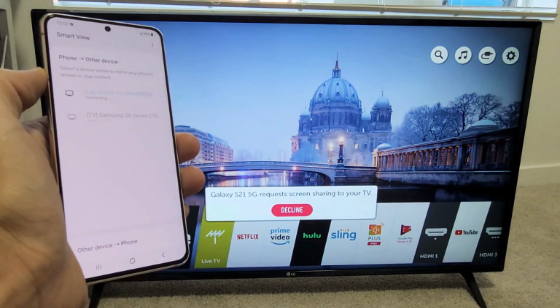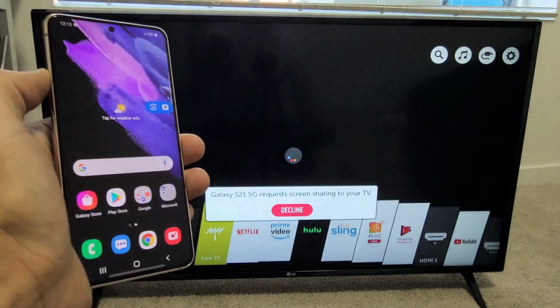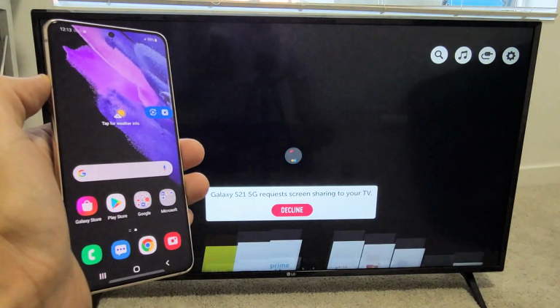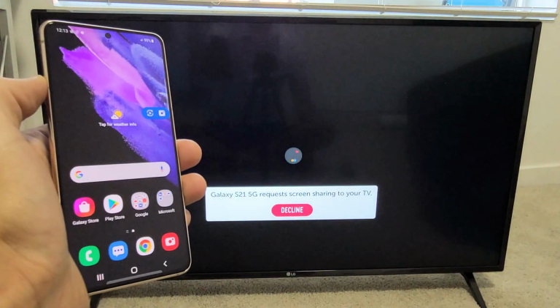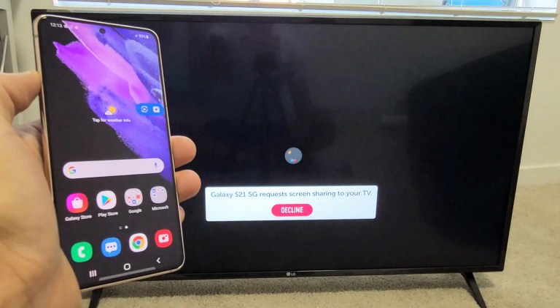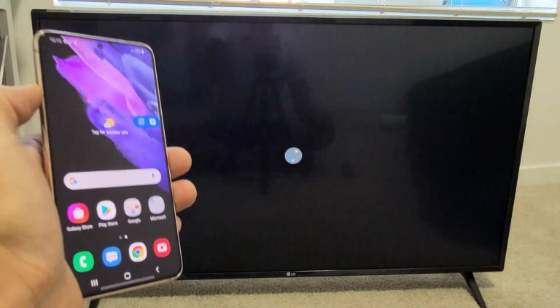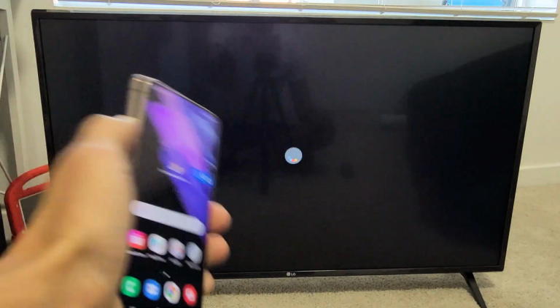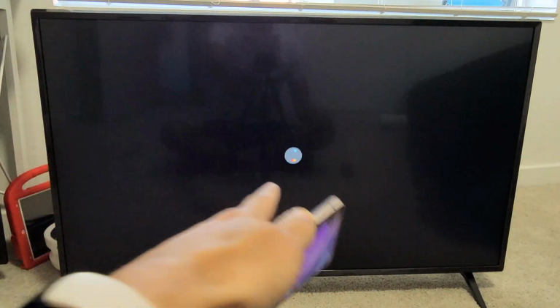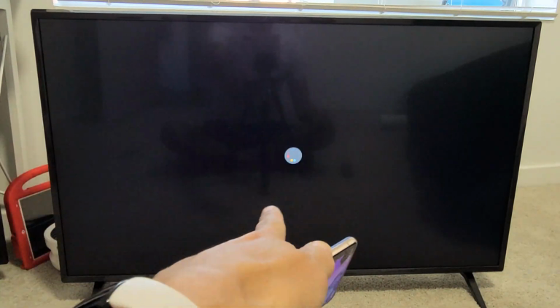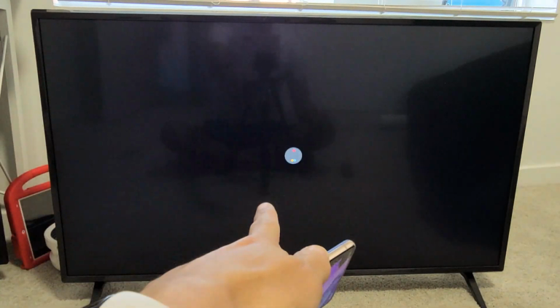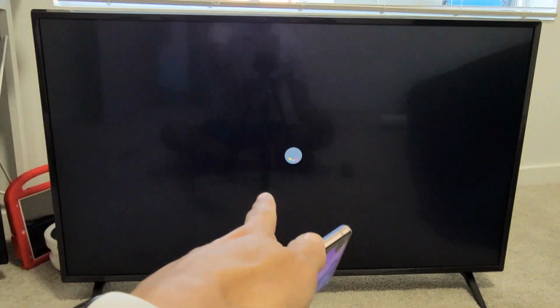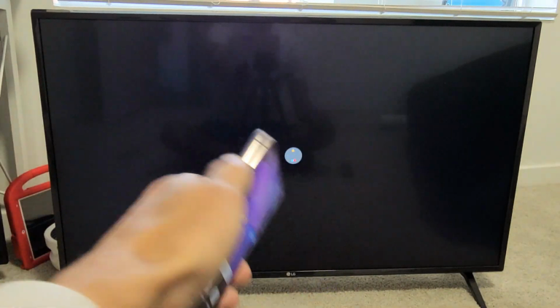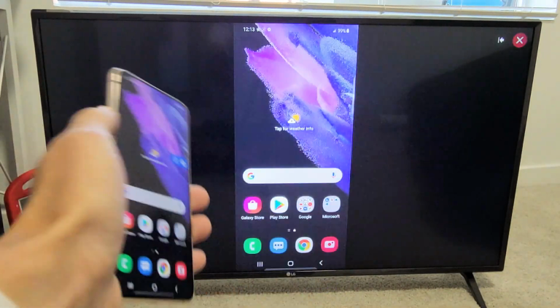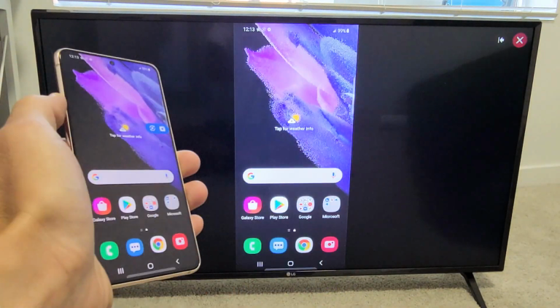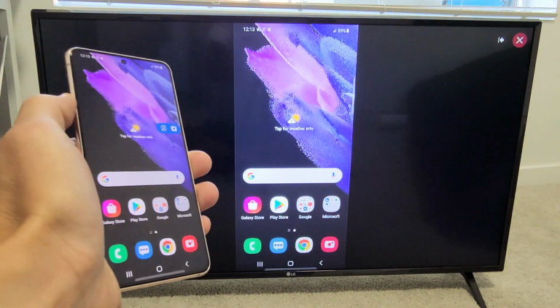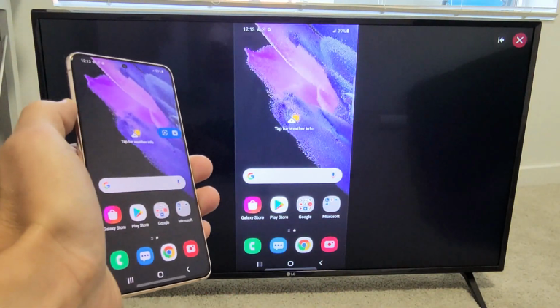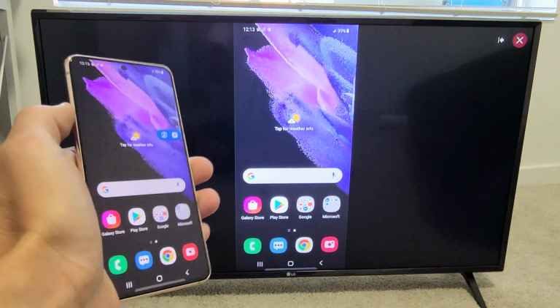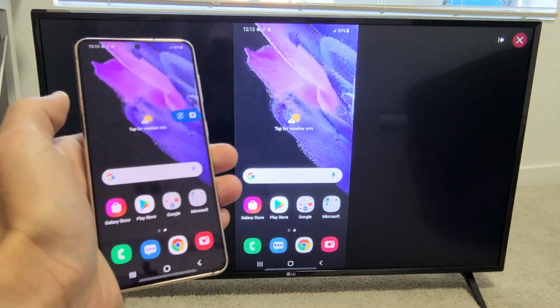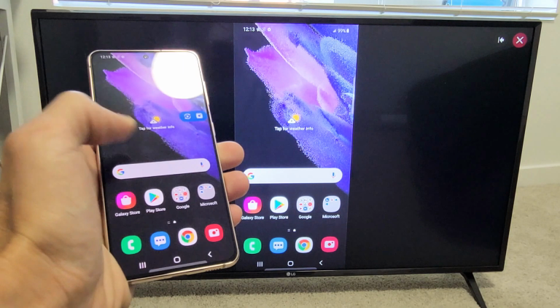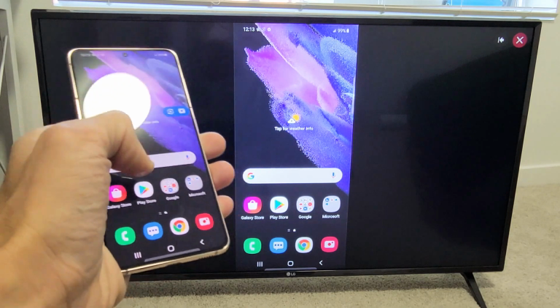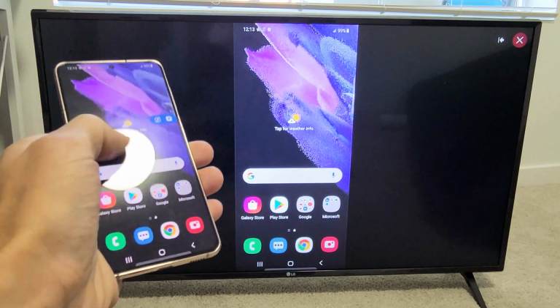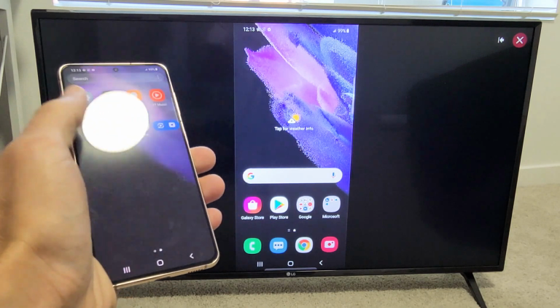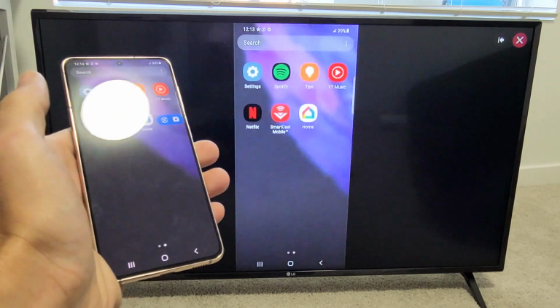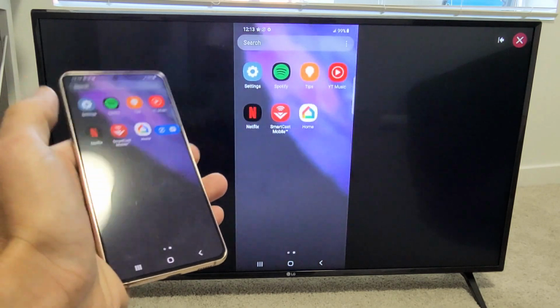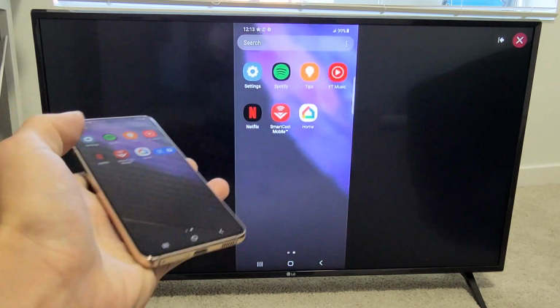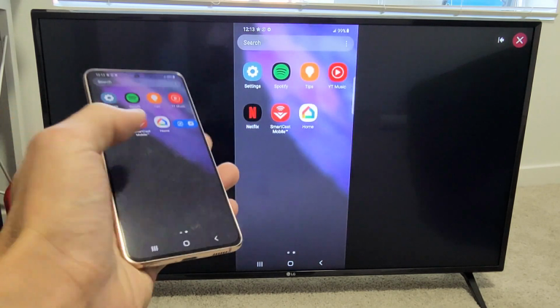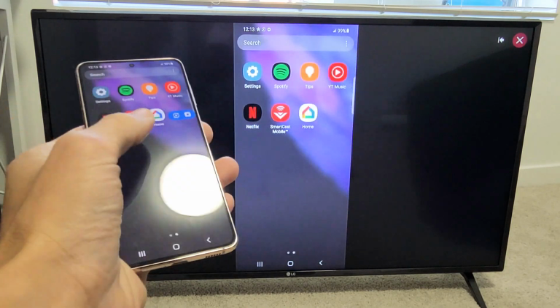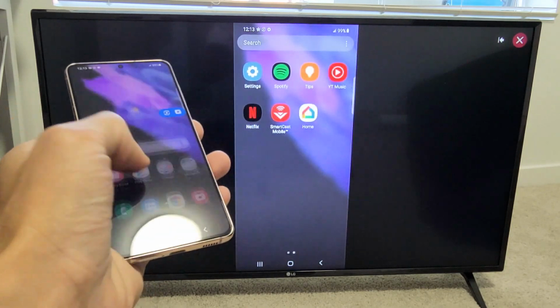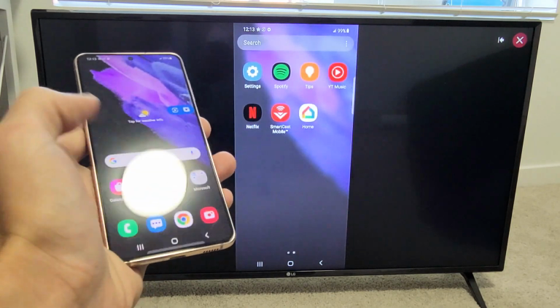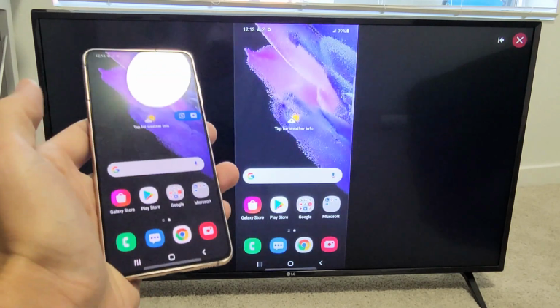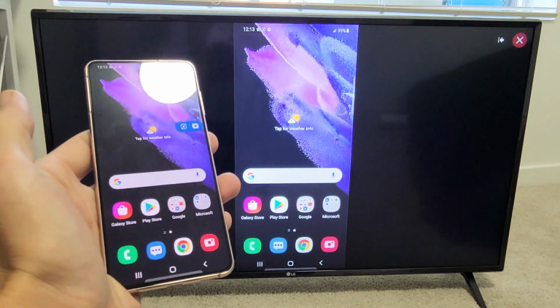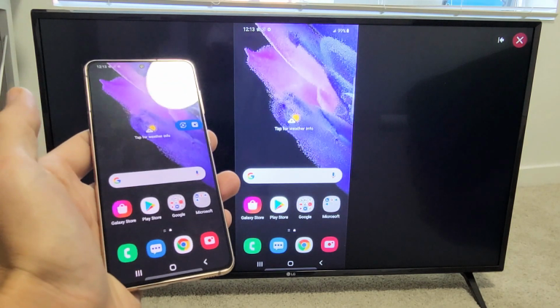You can see that it's already connecting, and voila — we are in business.